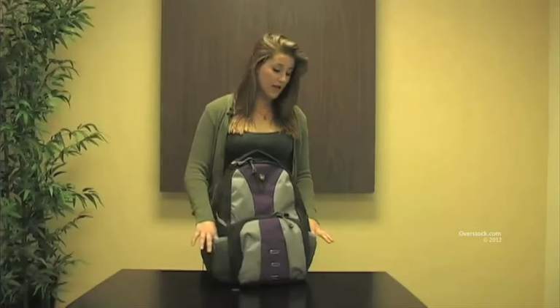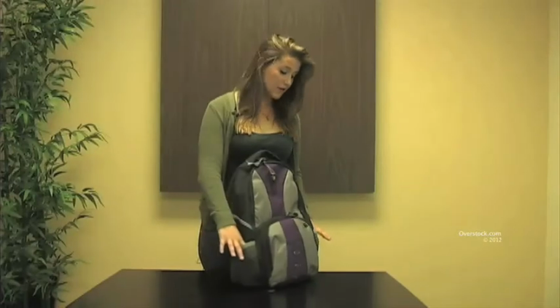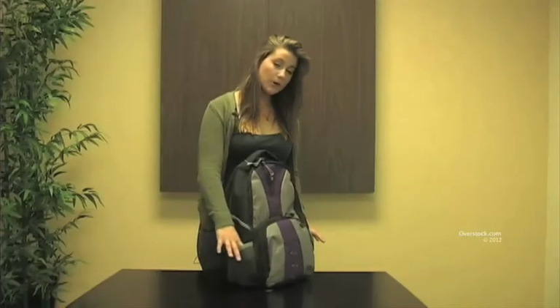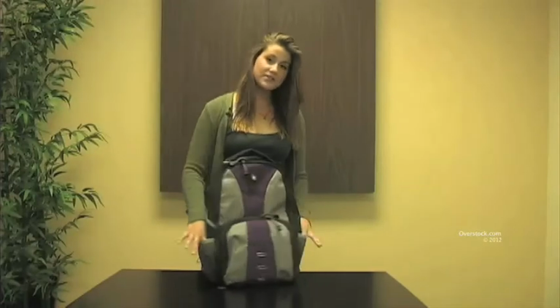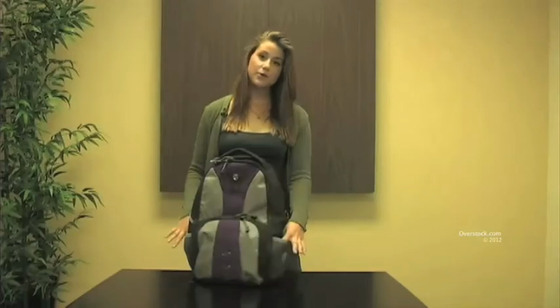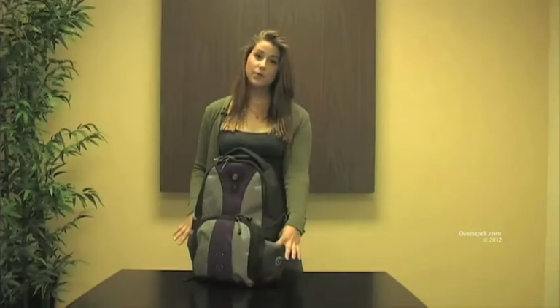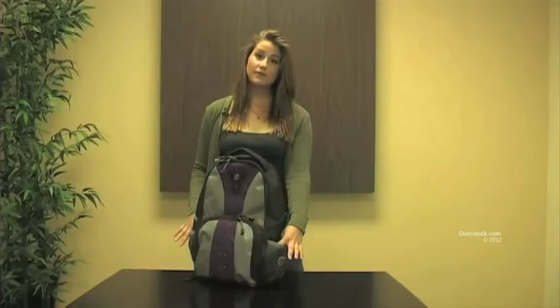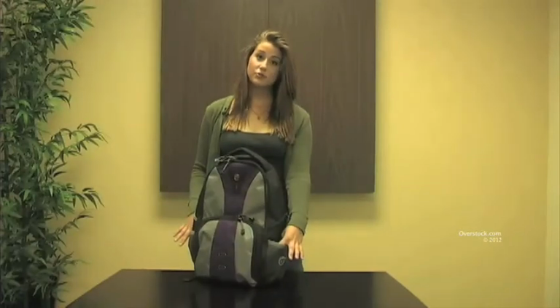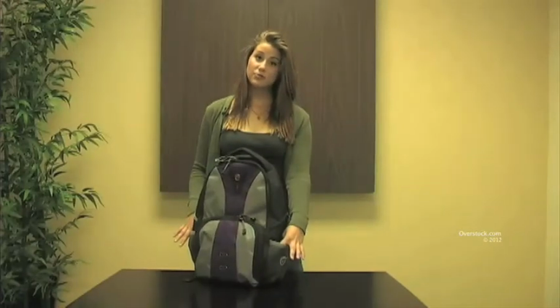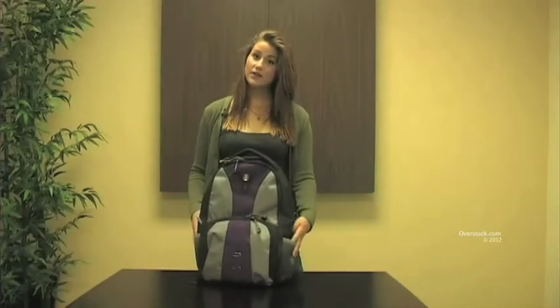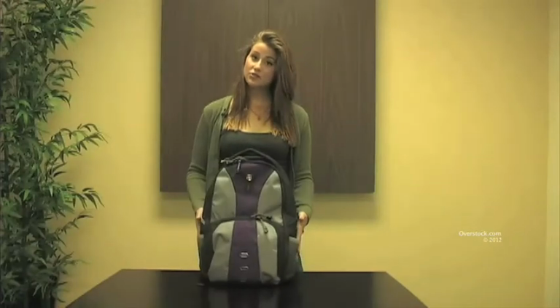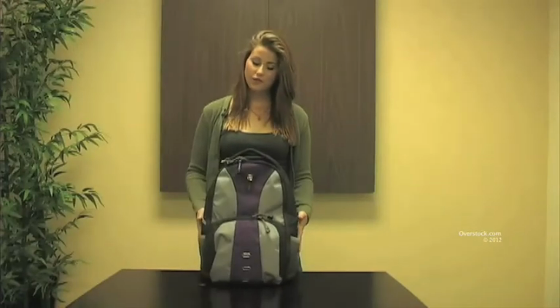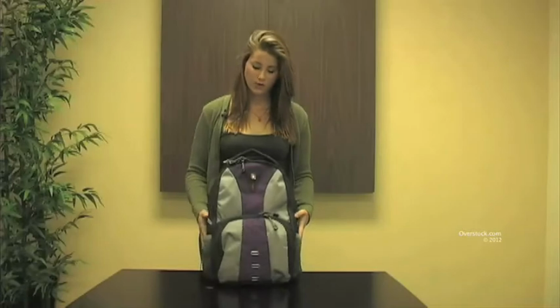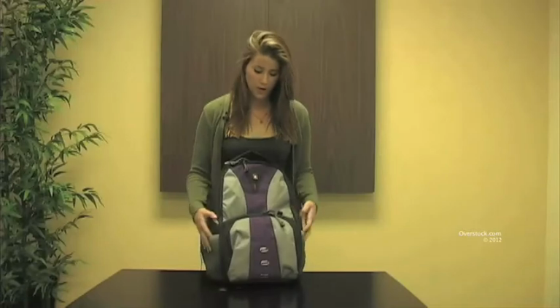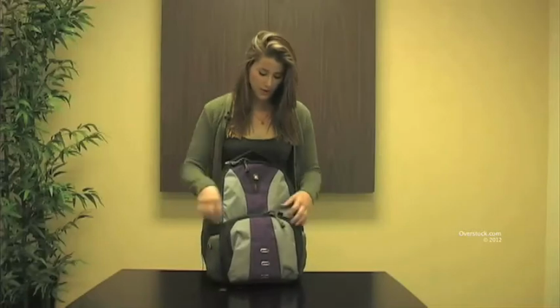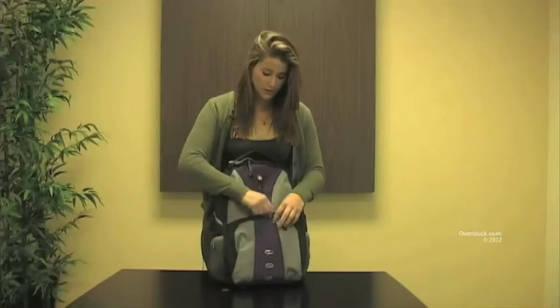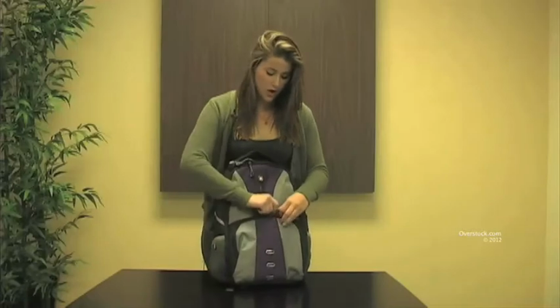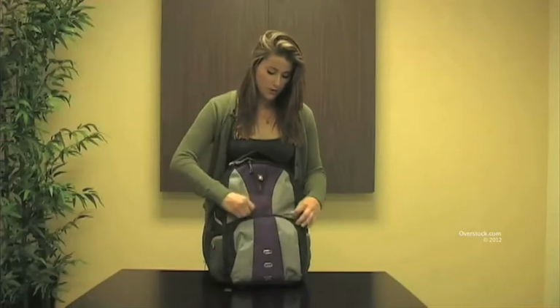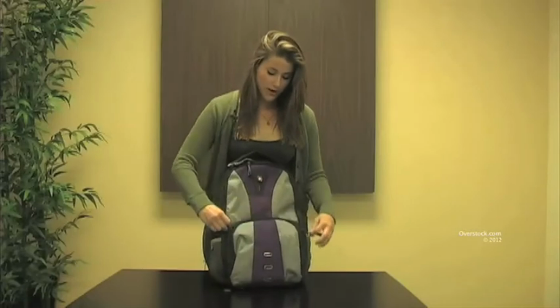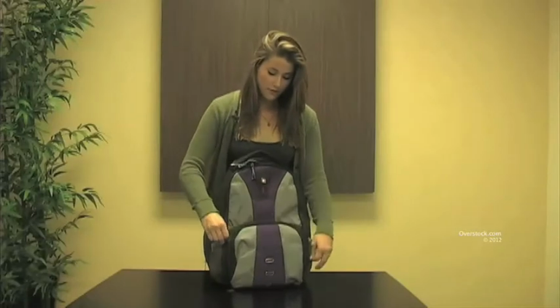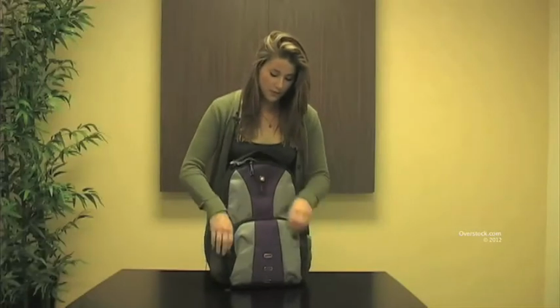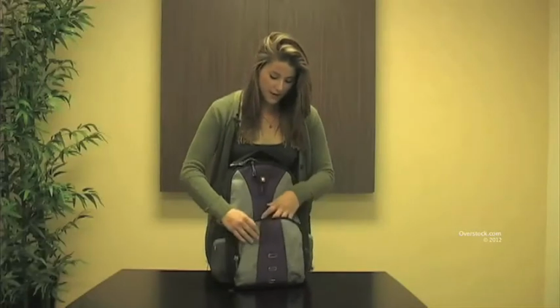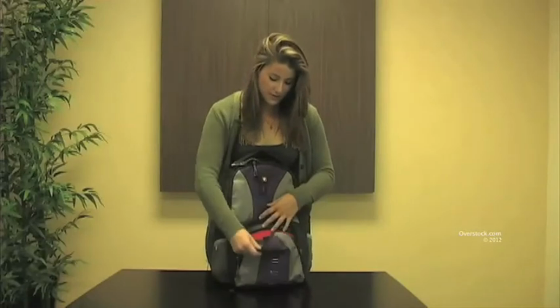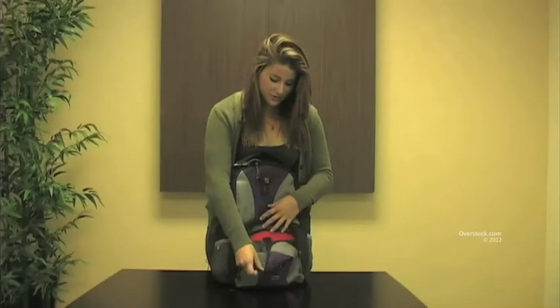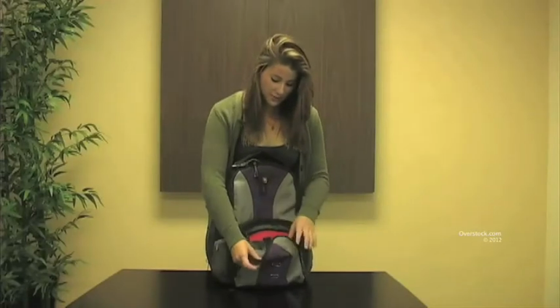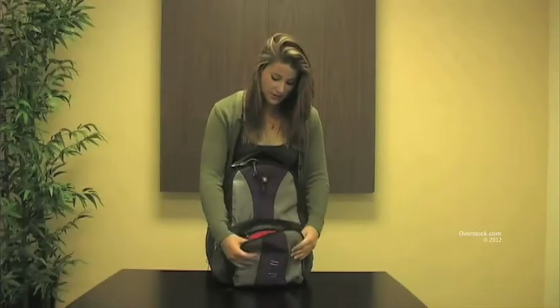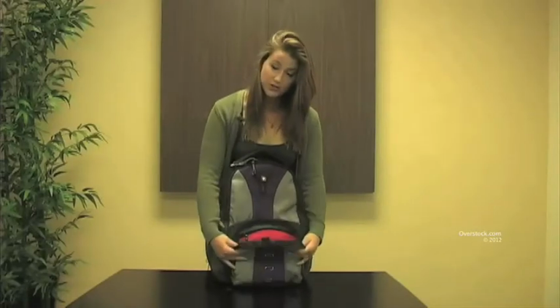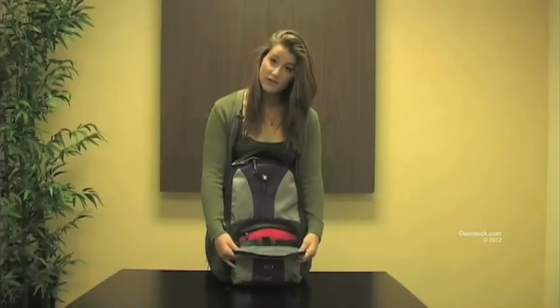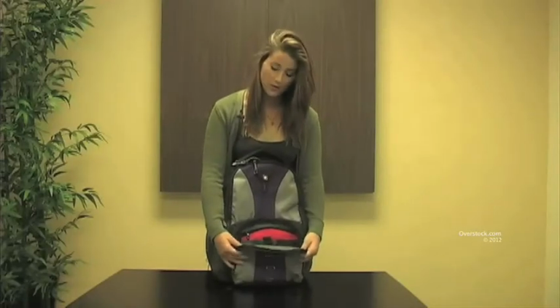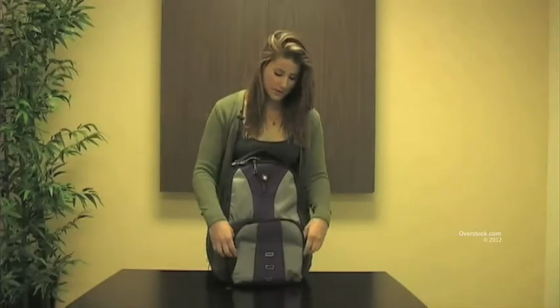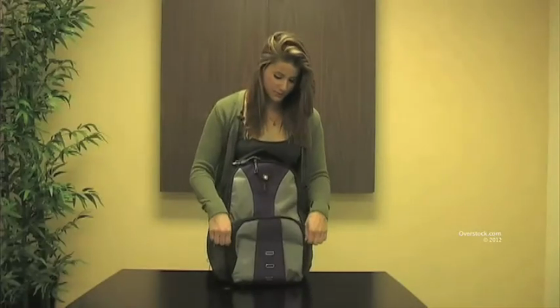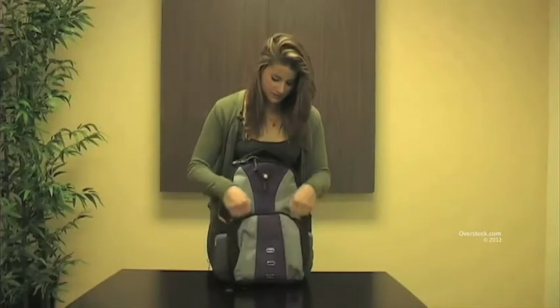Here on both sides we have two mesh pockets, great for holding water bottles. Right up front we have our essentials organizer, great for holding pens or pencils.